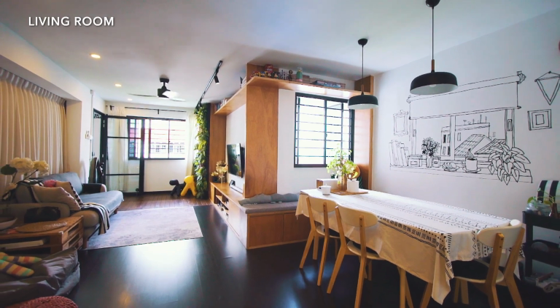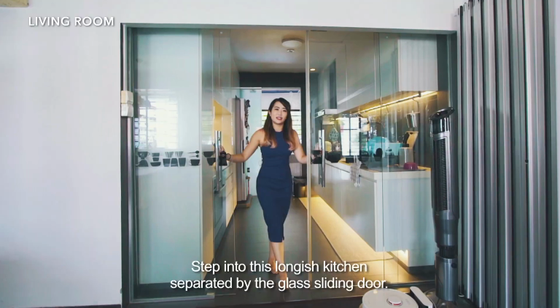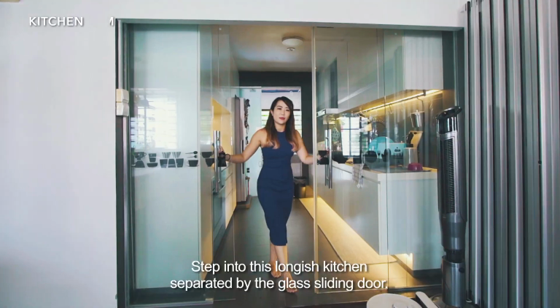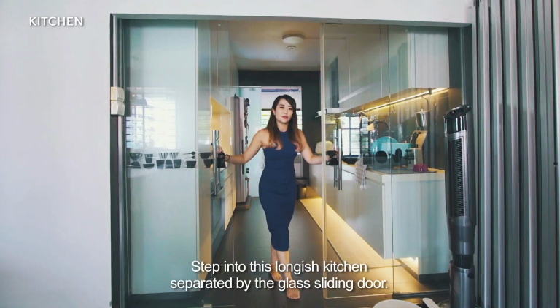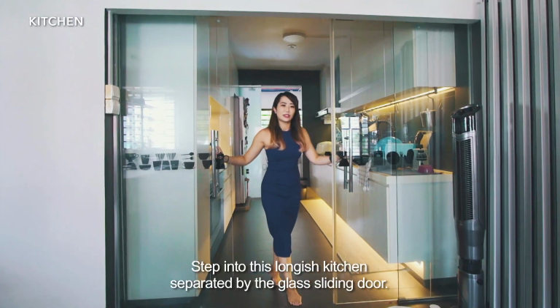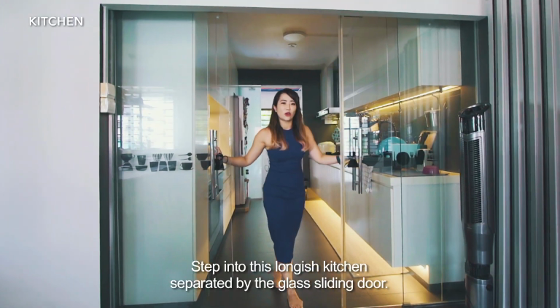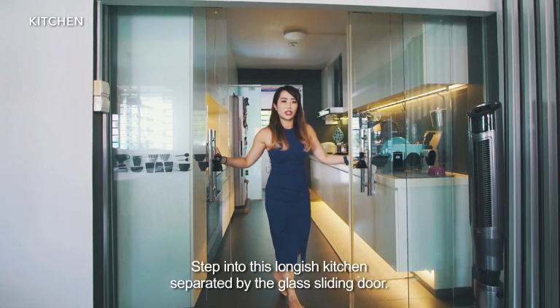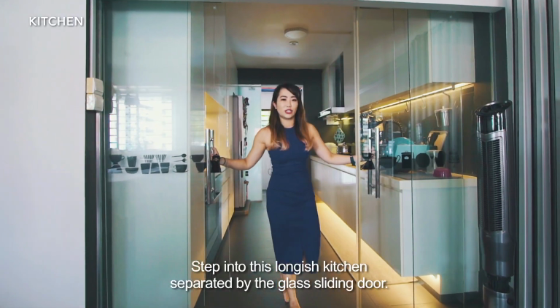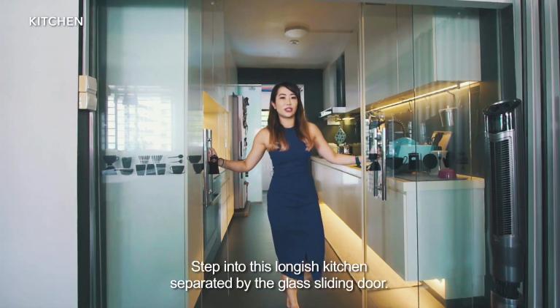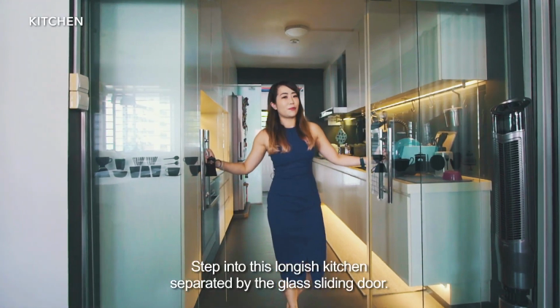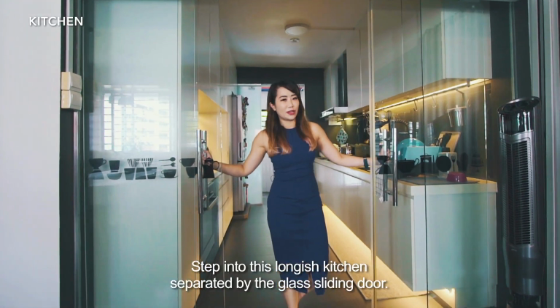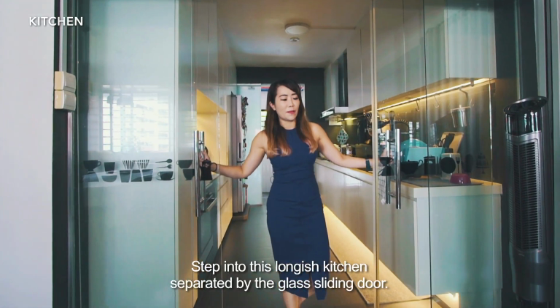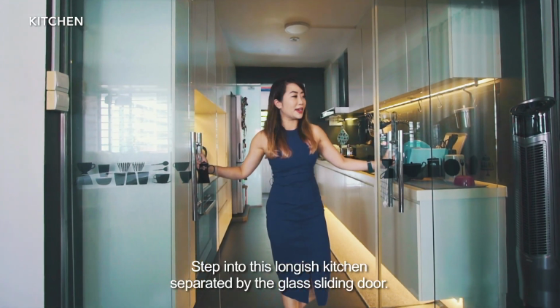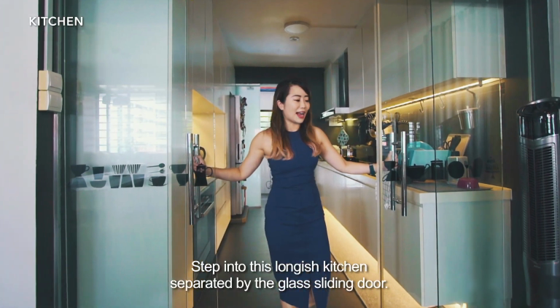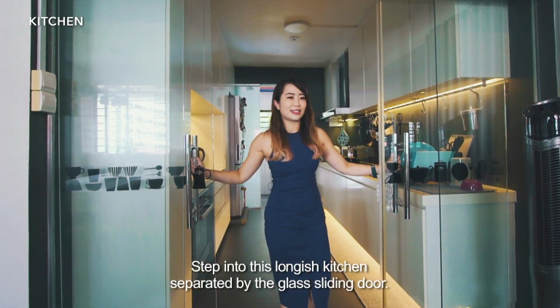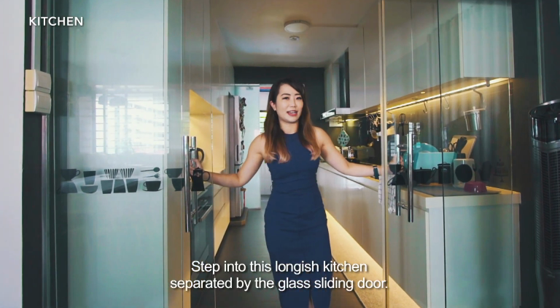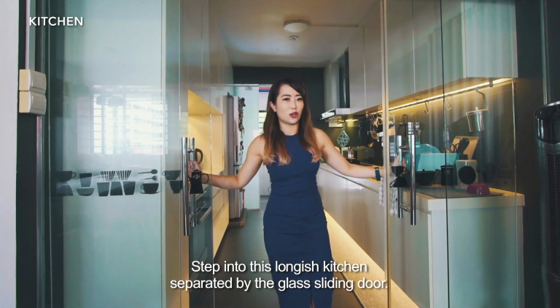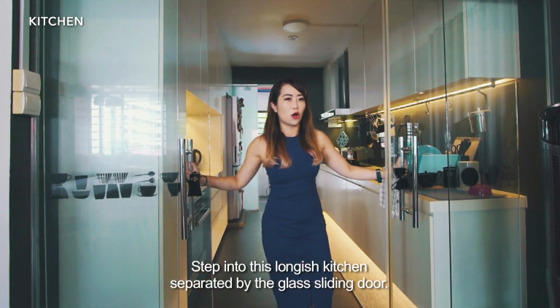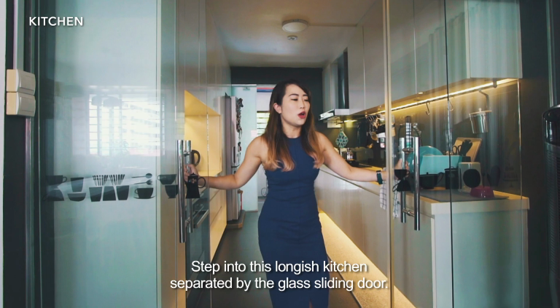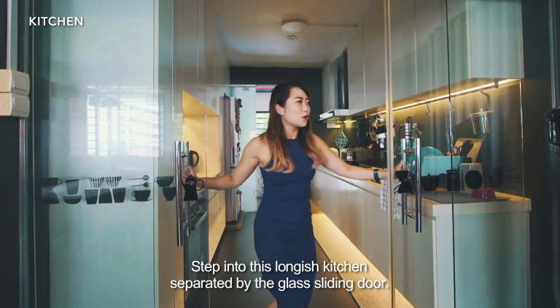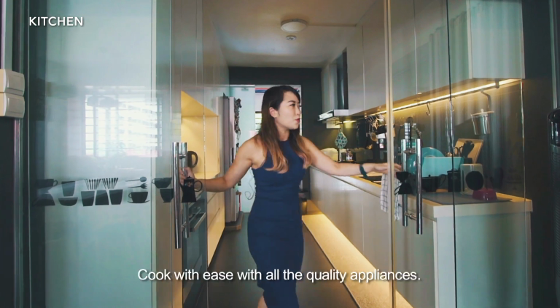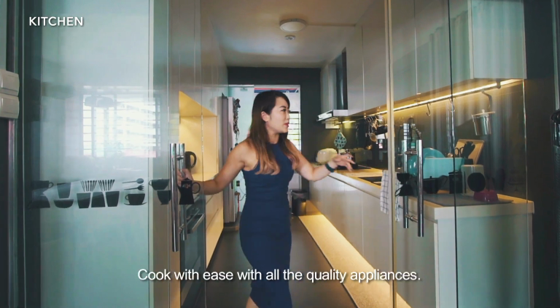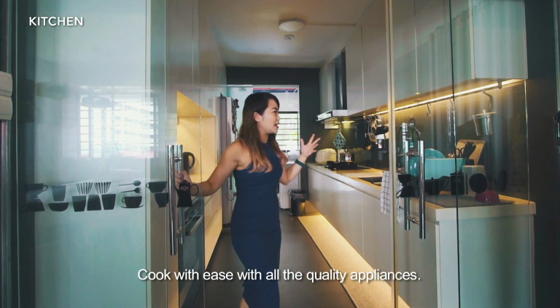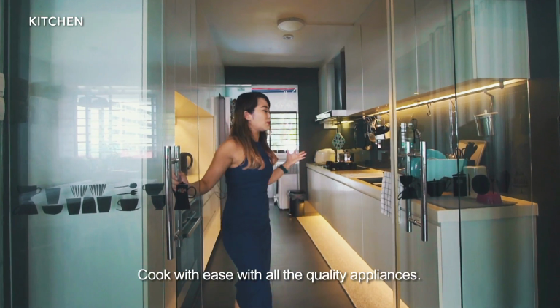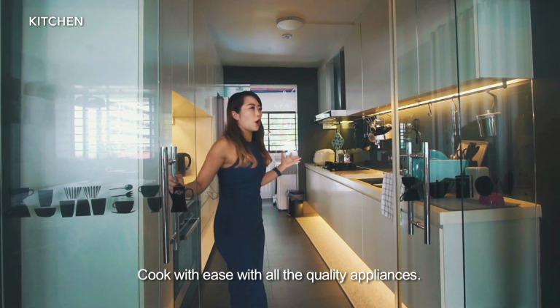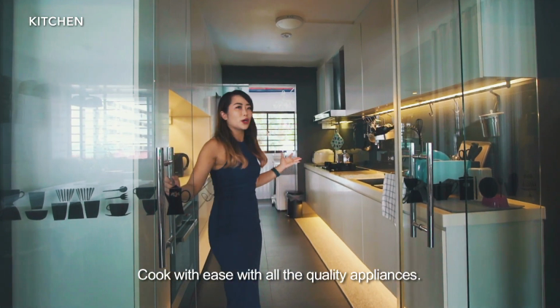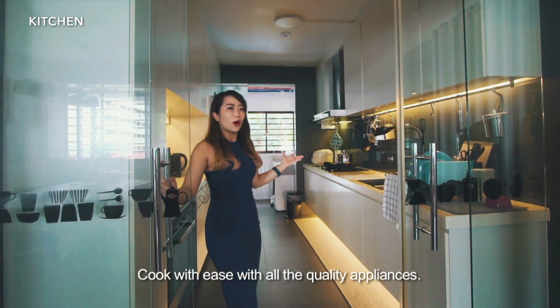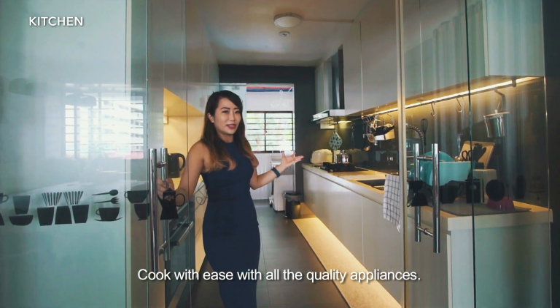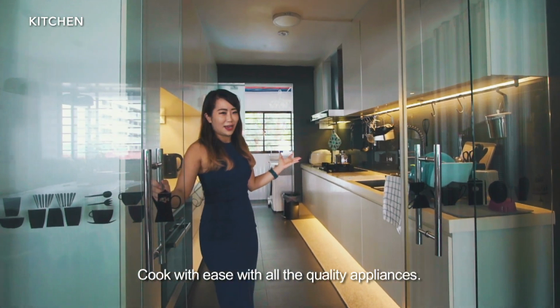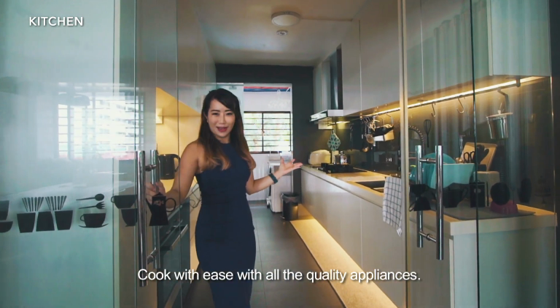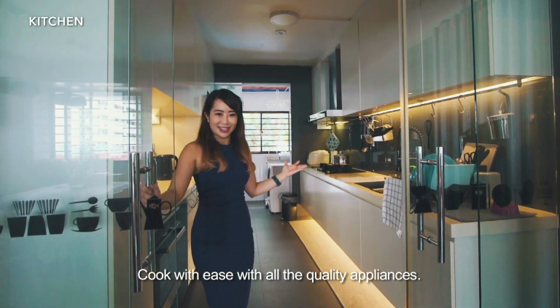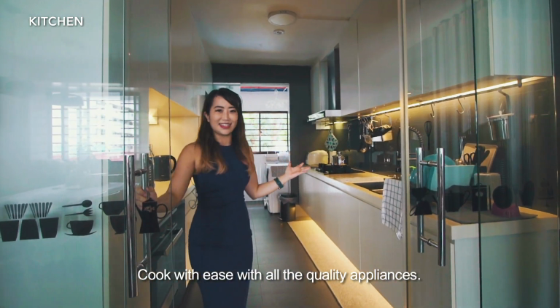Step into this longish kitchen separated by the glass sliding door. Cook with ease with all the quality appliances.